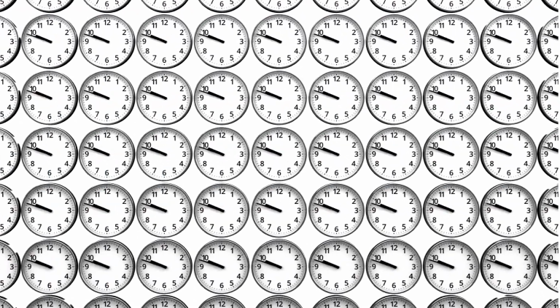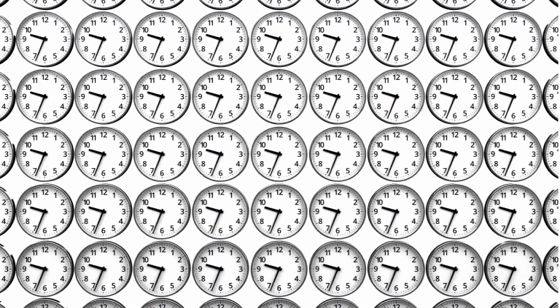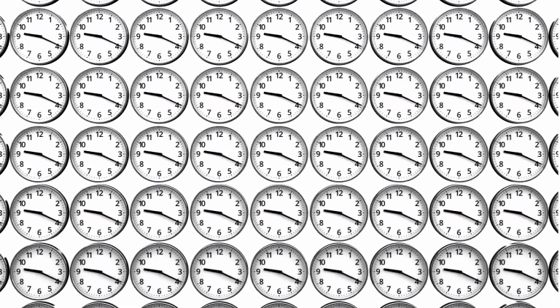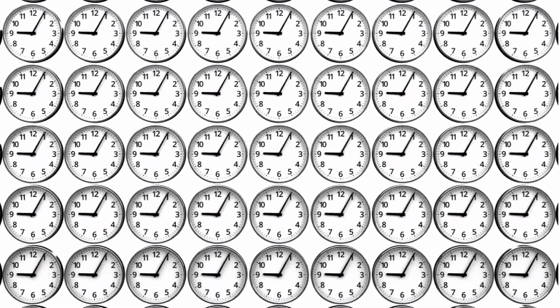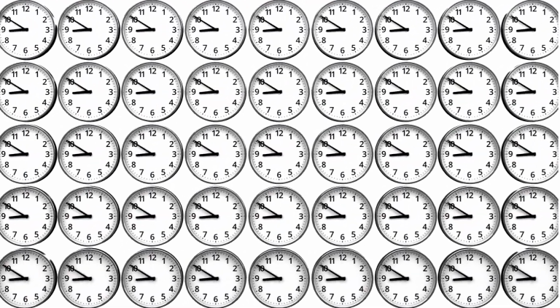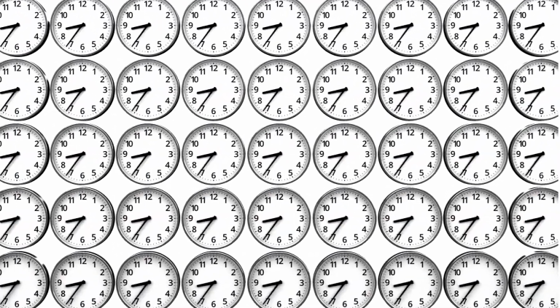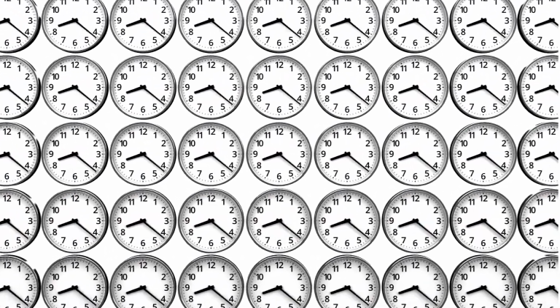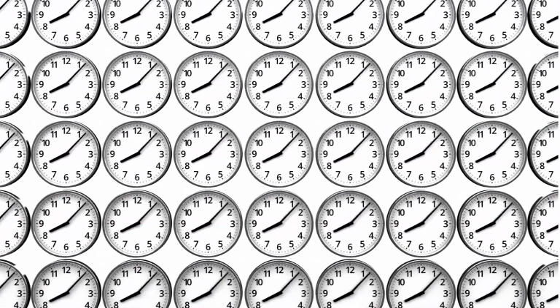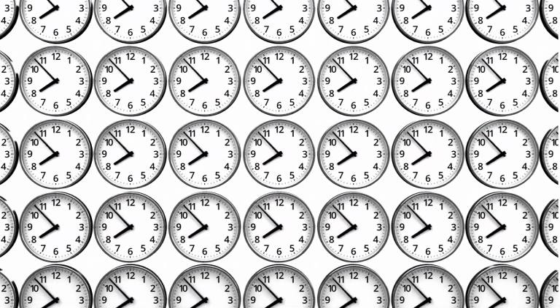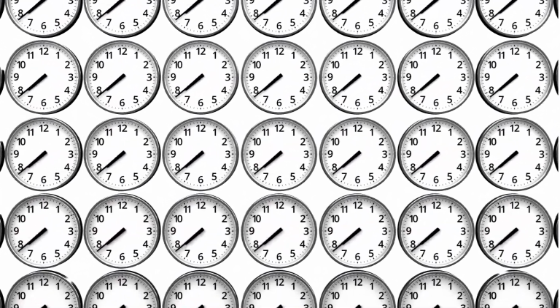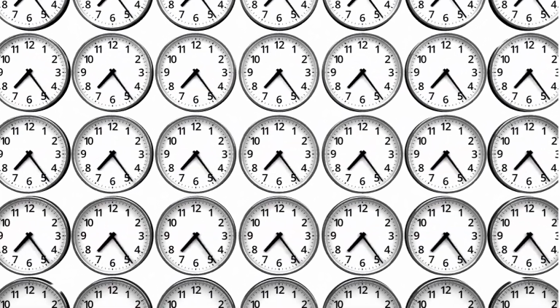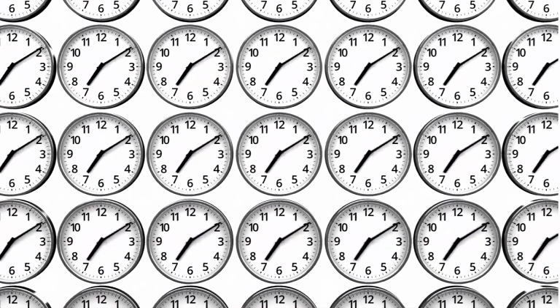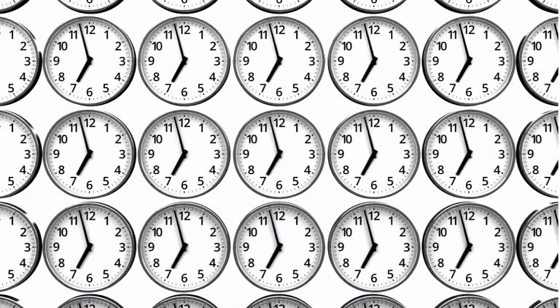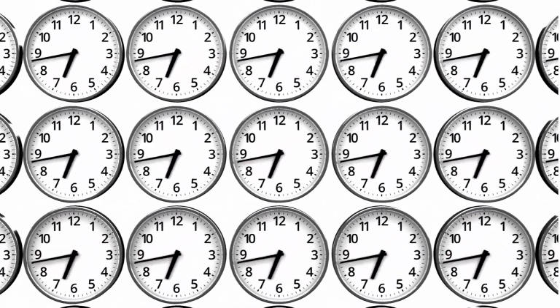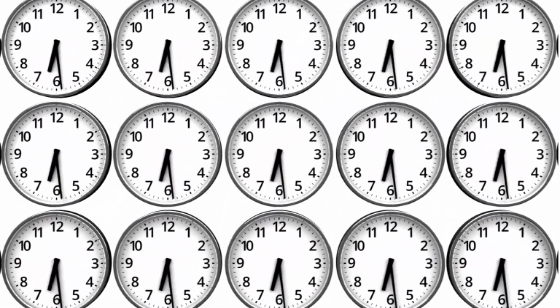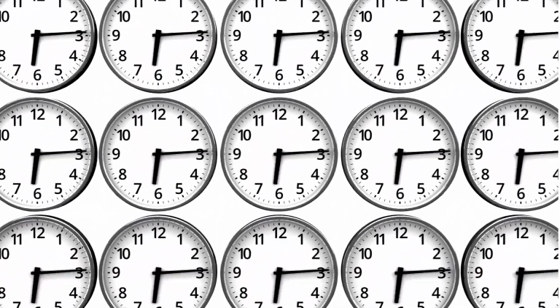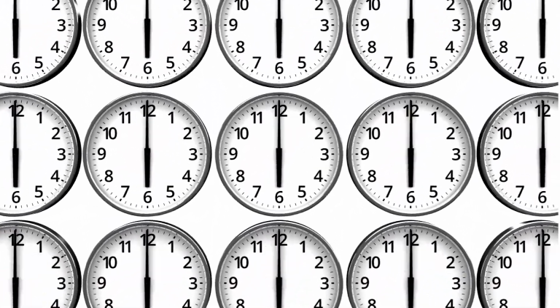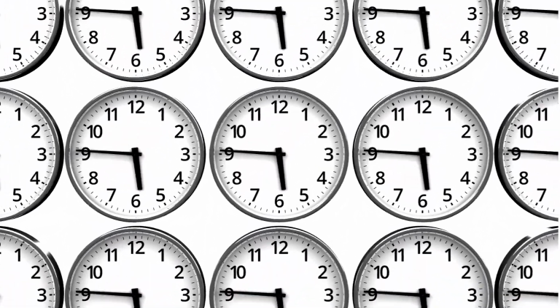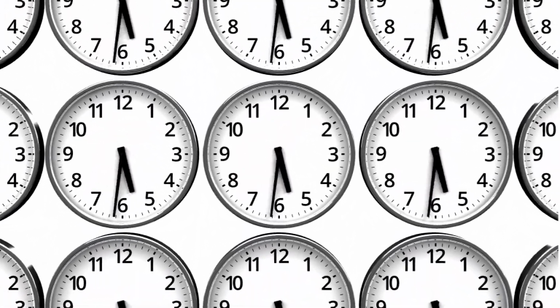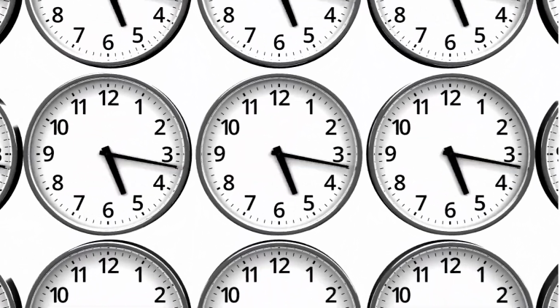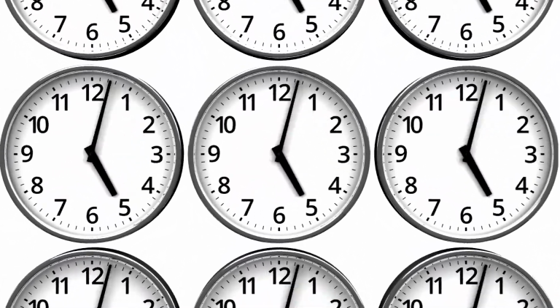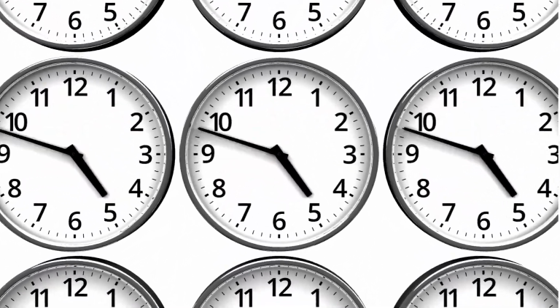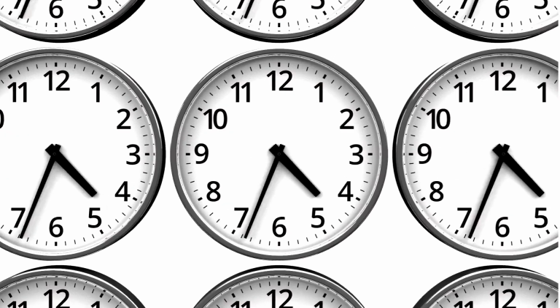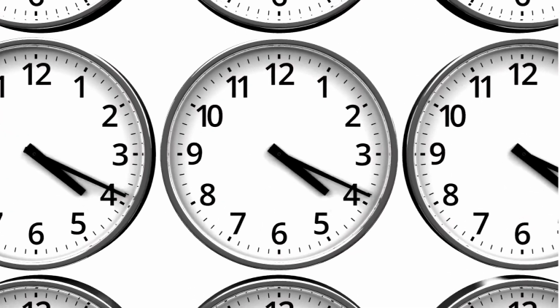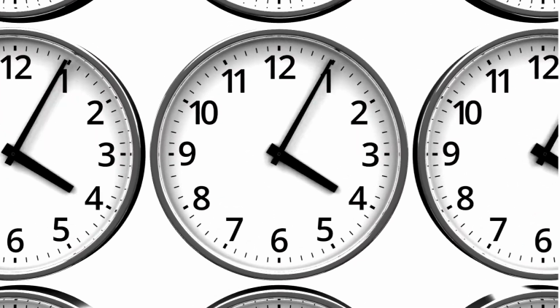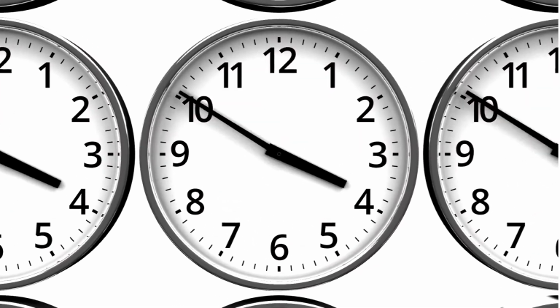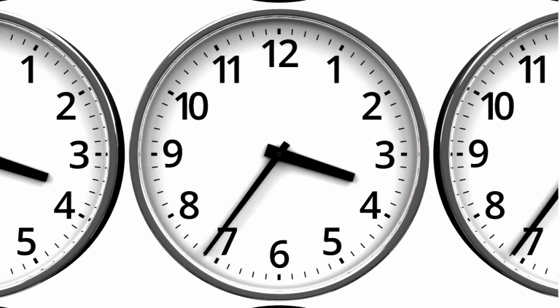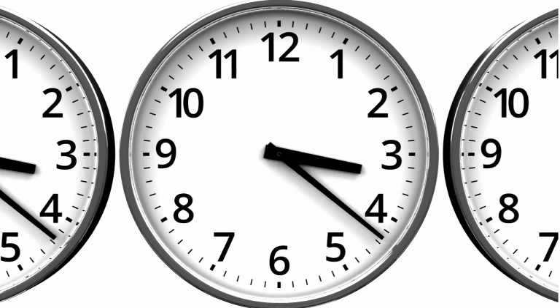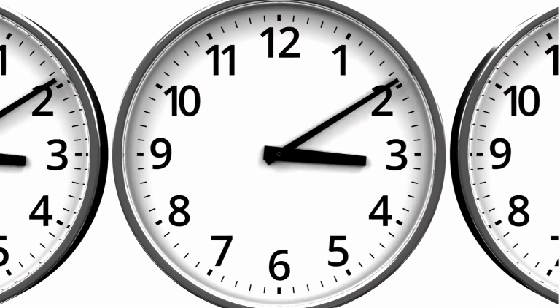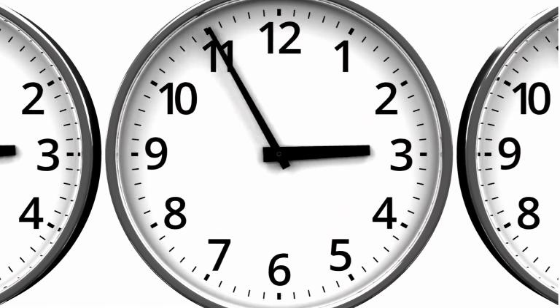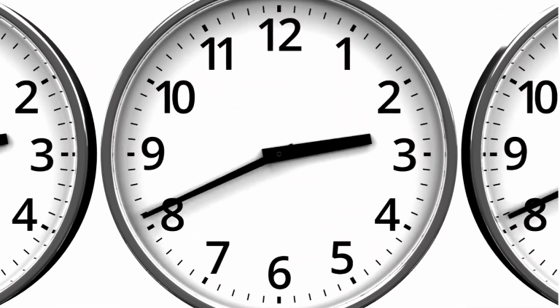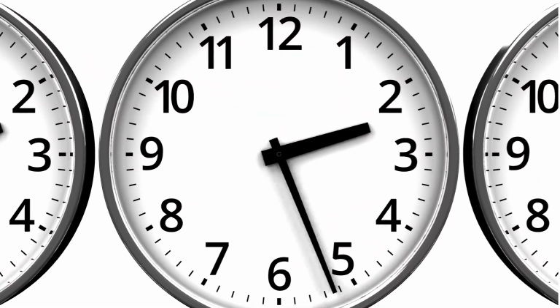Look at the small hand of the clock — it is moving backward. Backward counting is fun! Let's learn from 10 to 1.